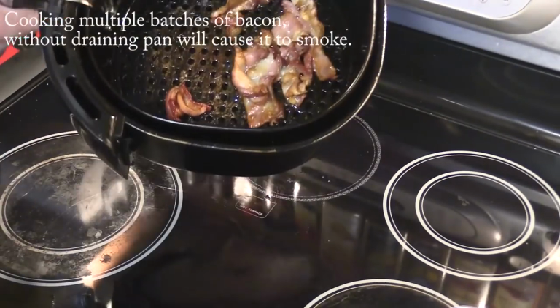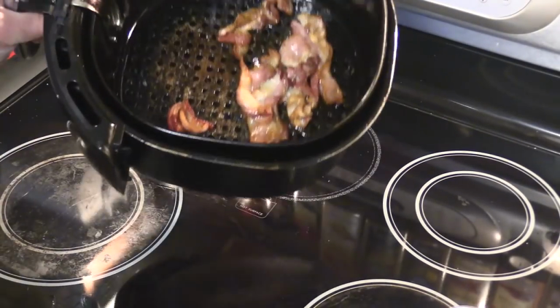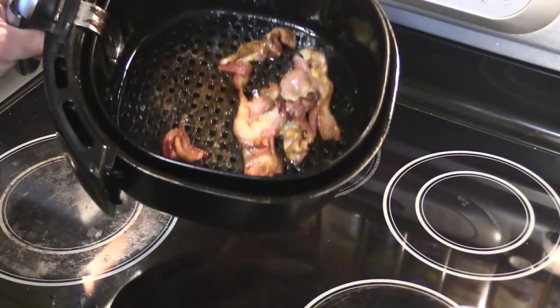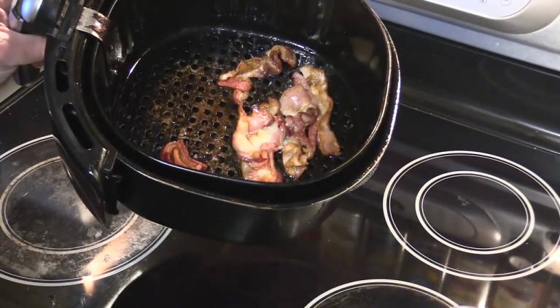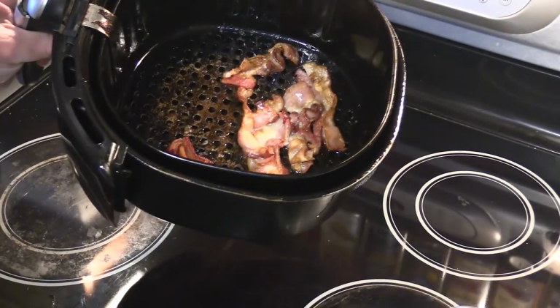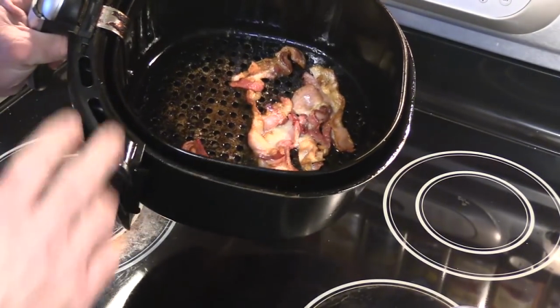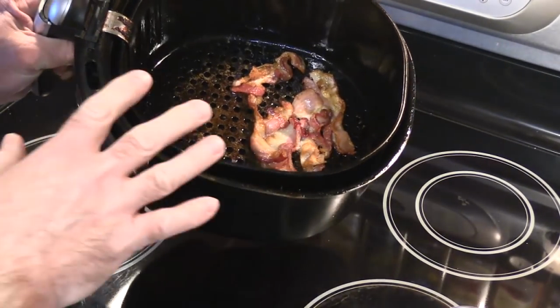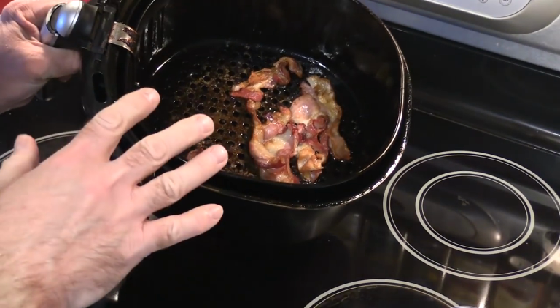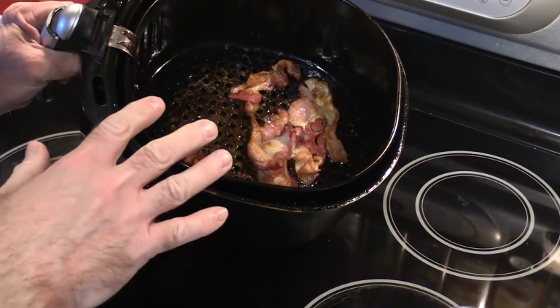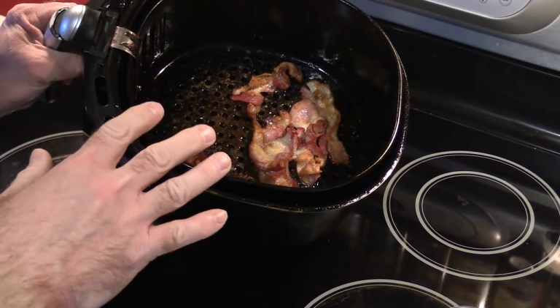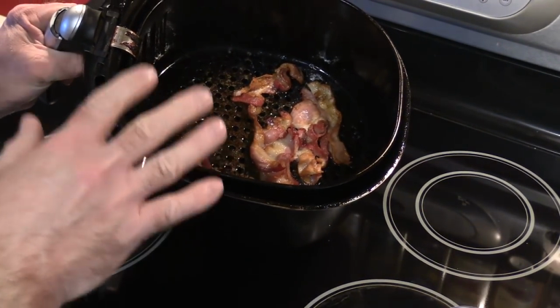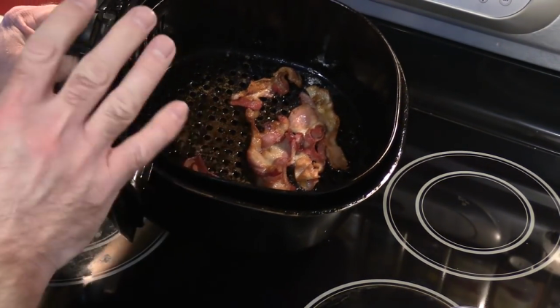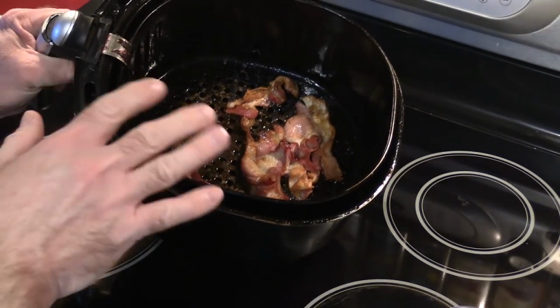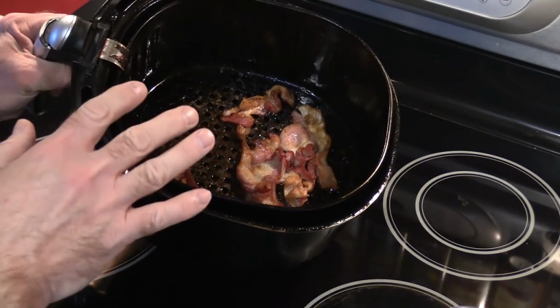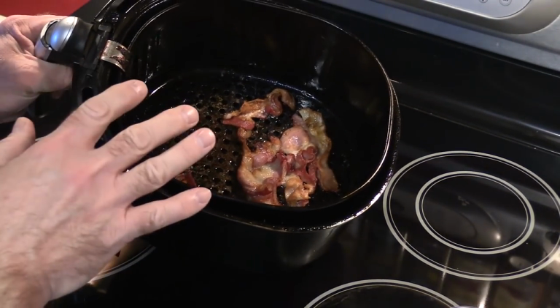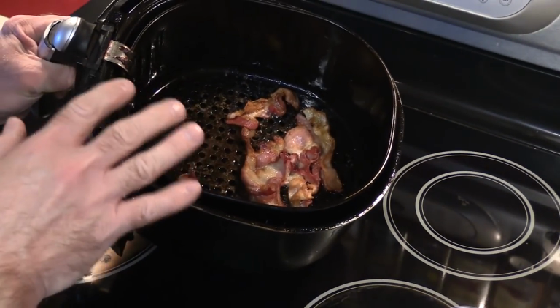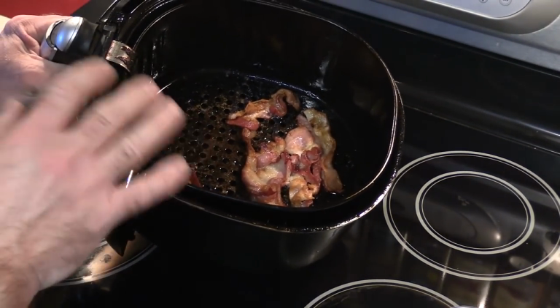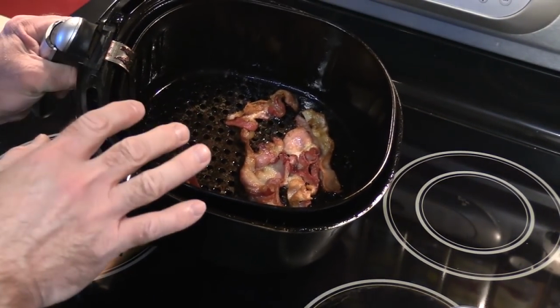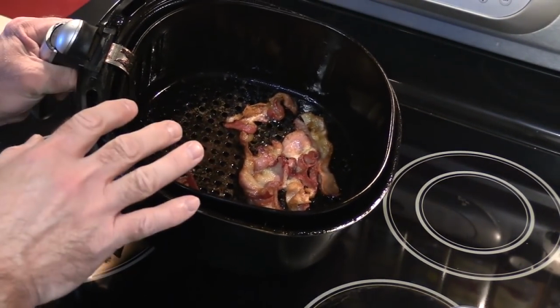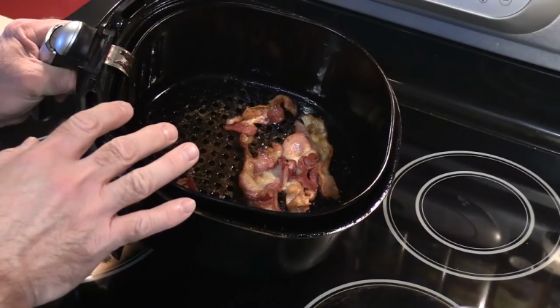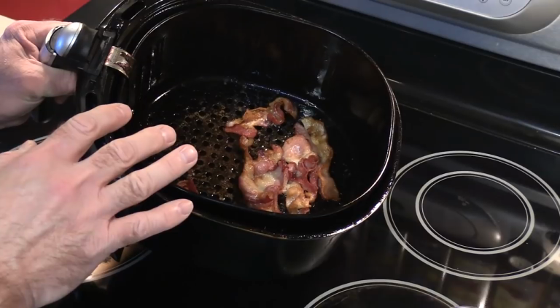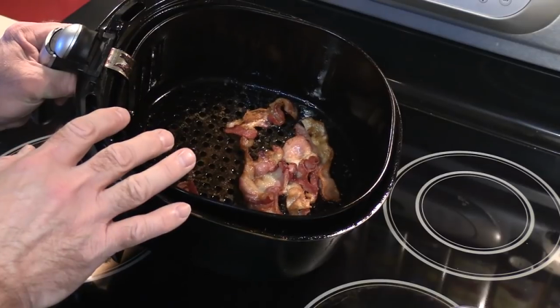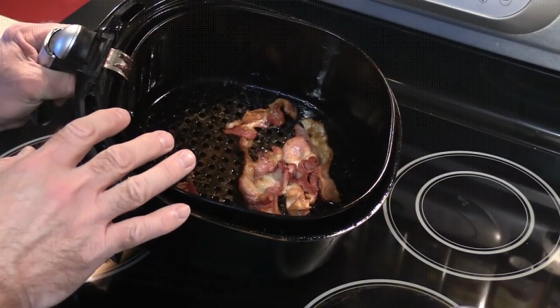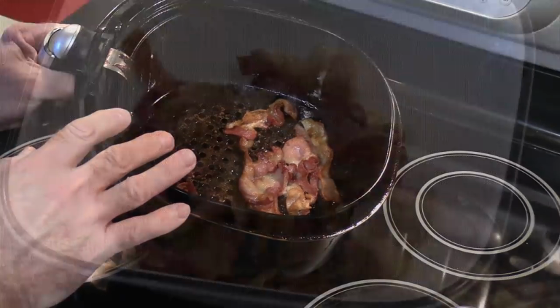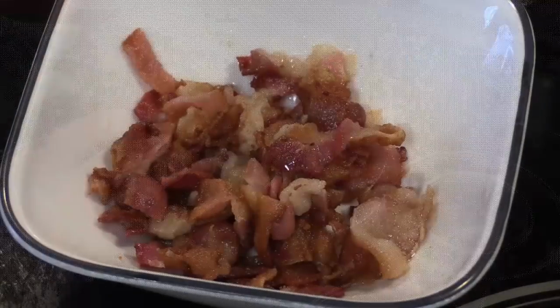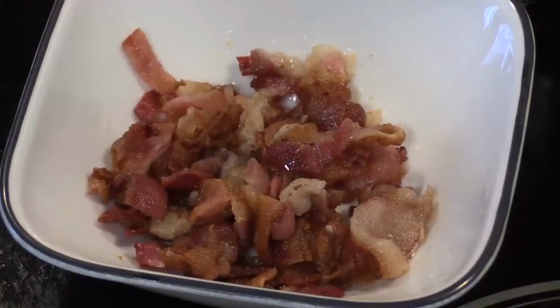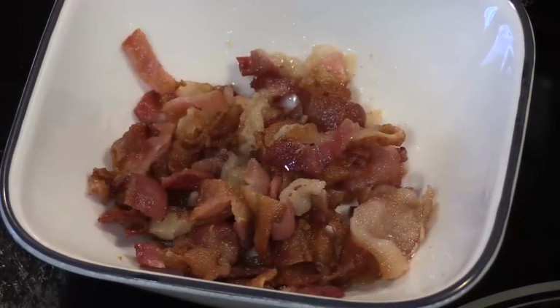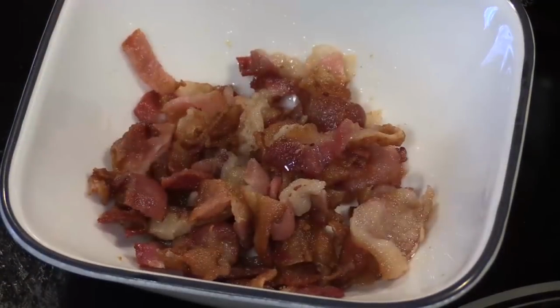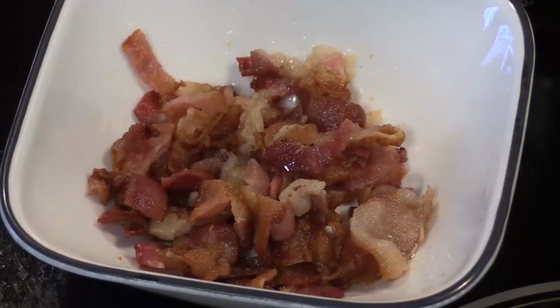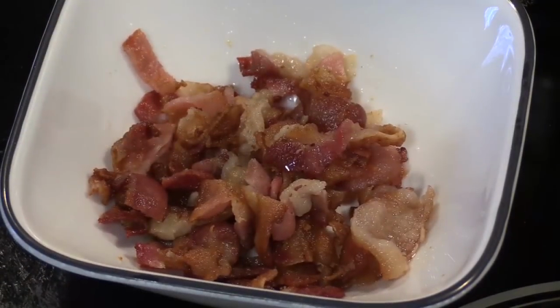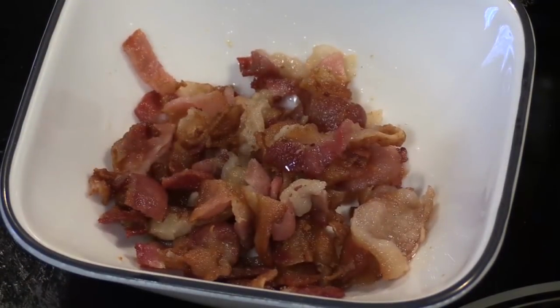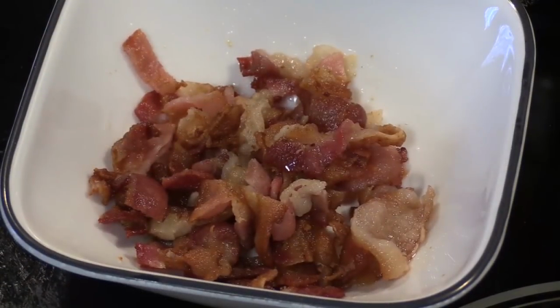So here's our bacon. I'm not going to waste your time — I'm going to cut this up and throw it in a bowl. And there's our bacon.